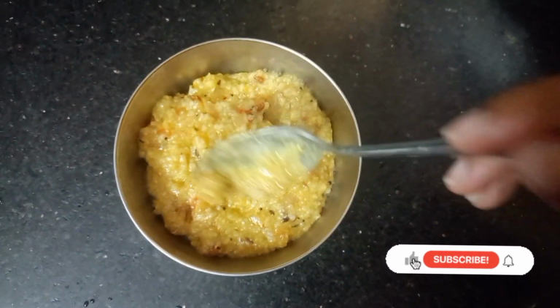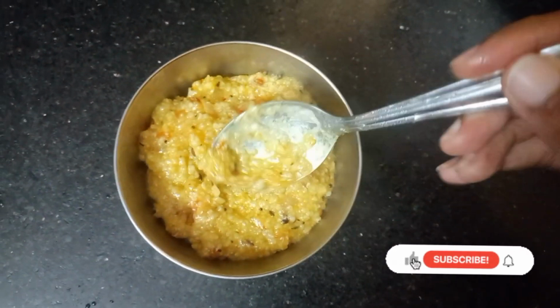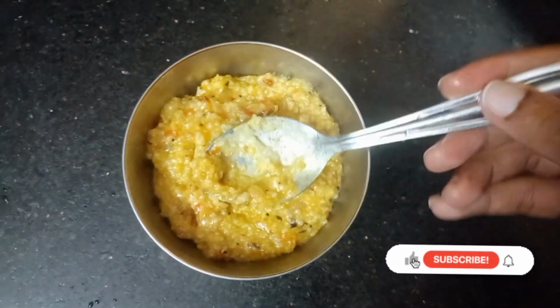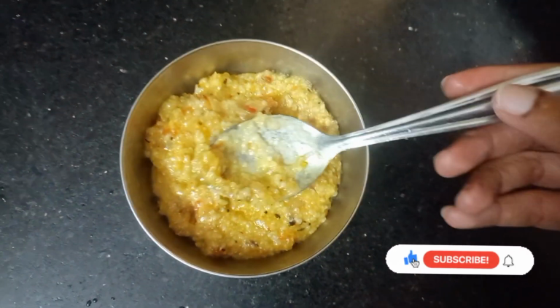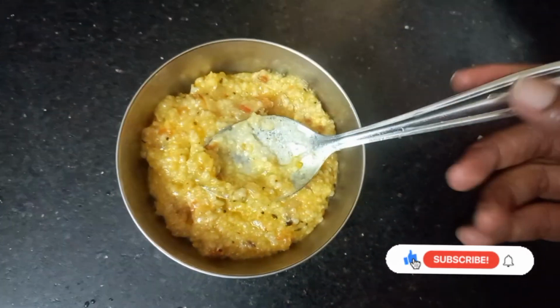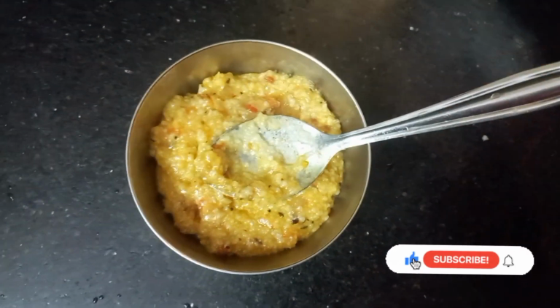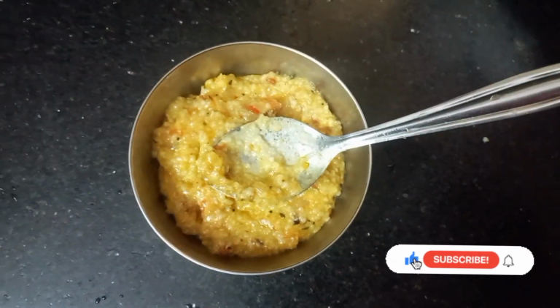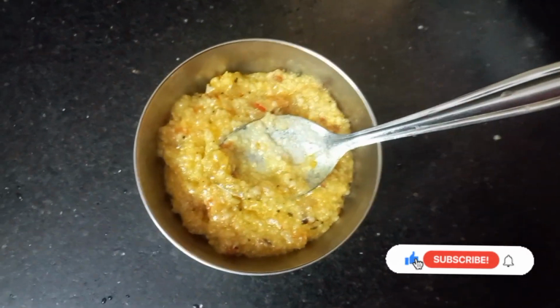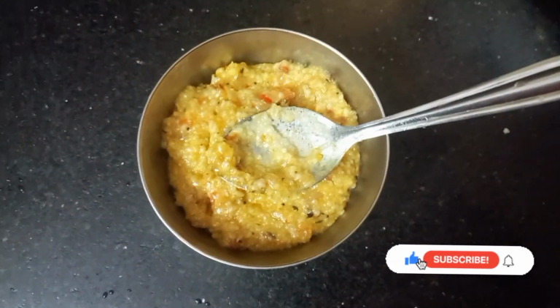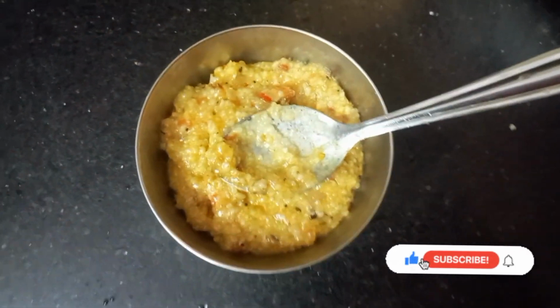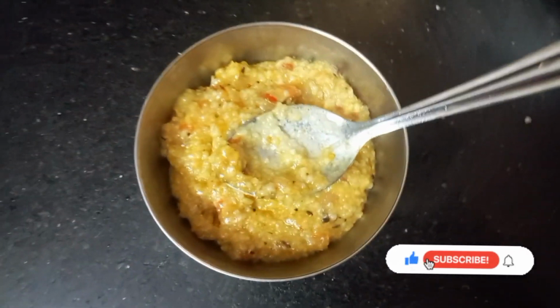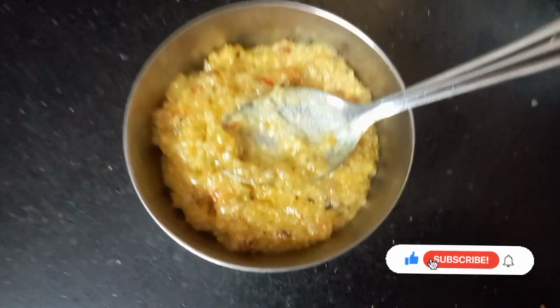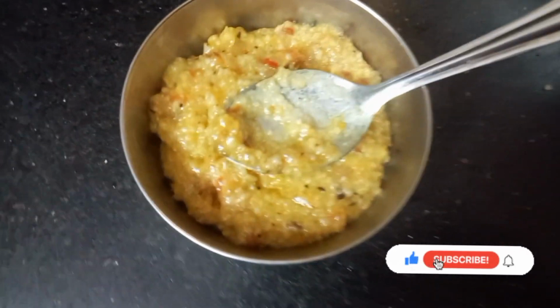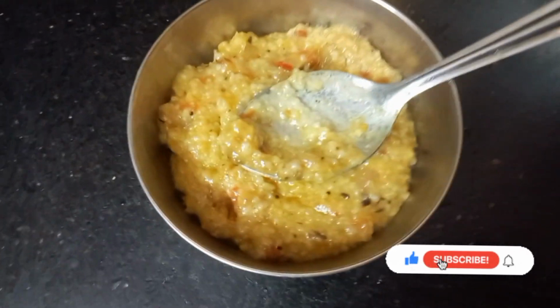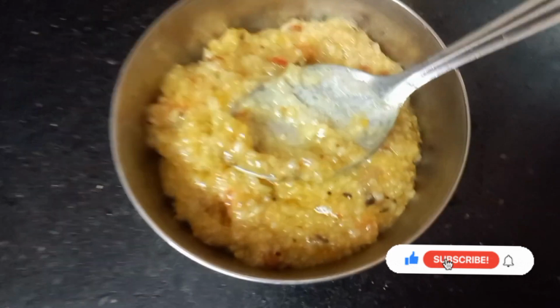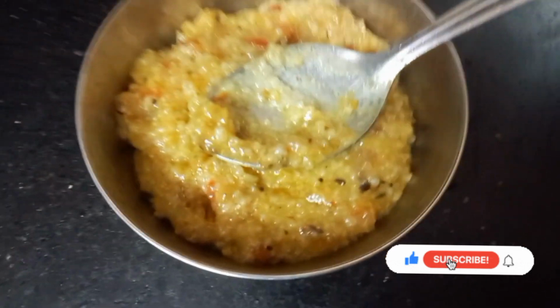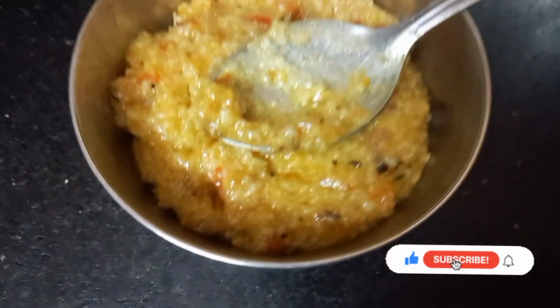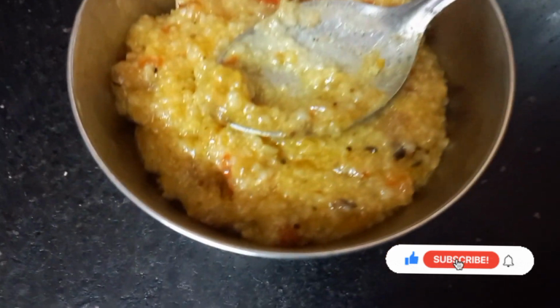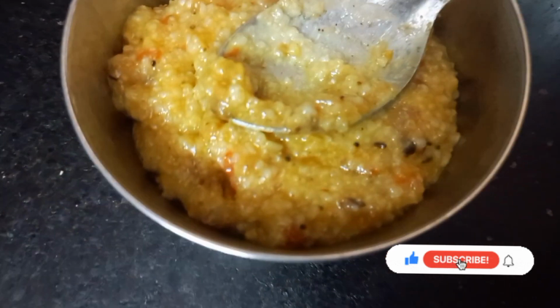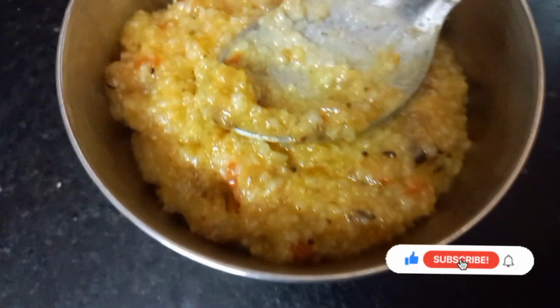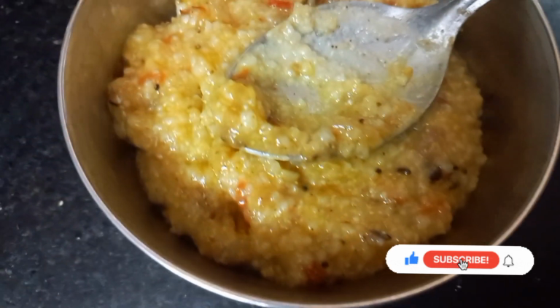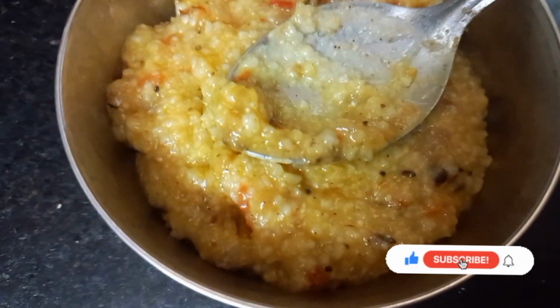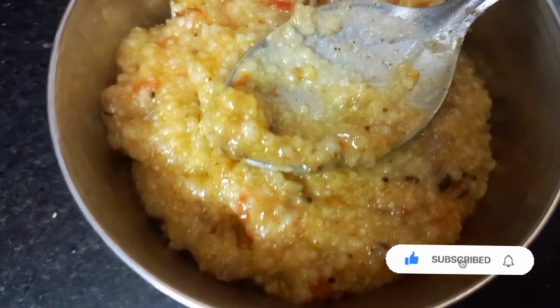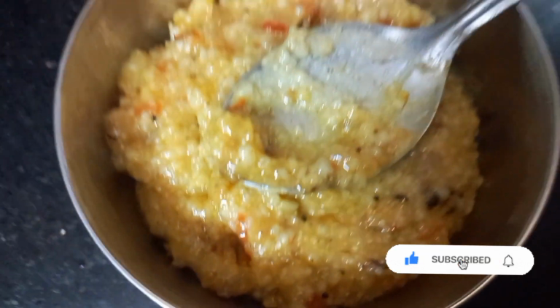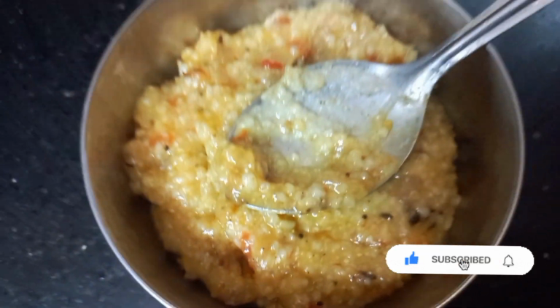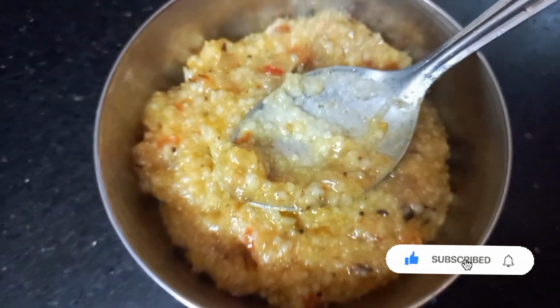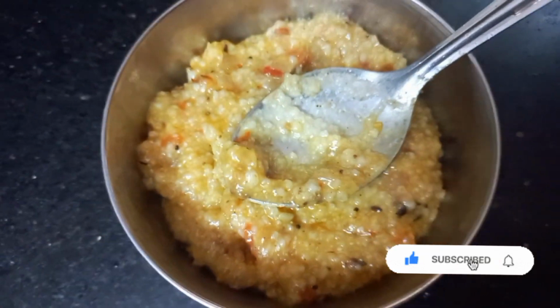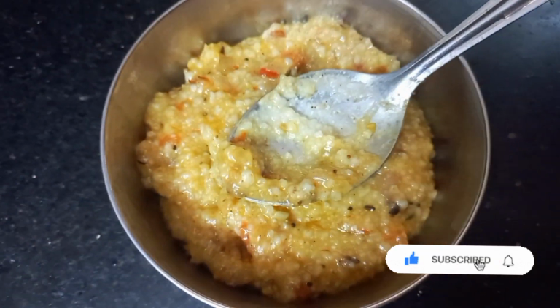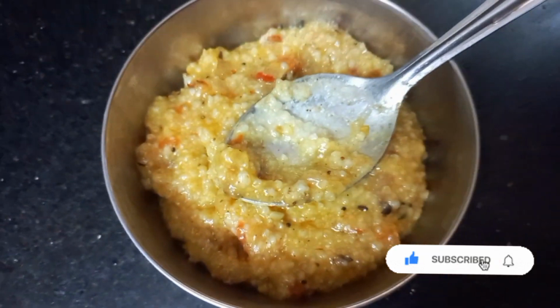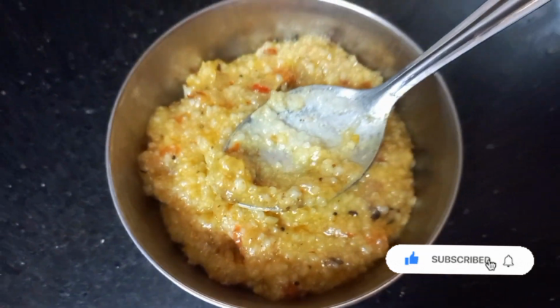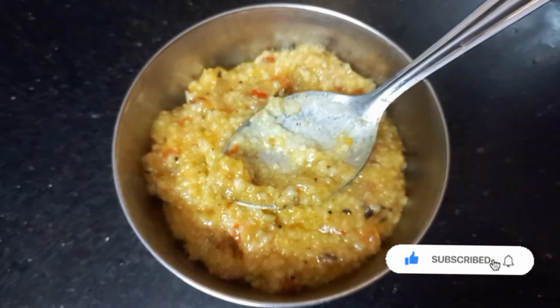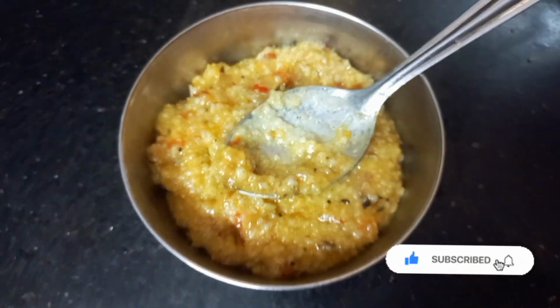Today, I am going to make food for 1 year to 3 year old kids.